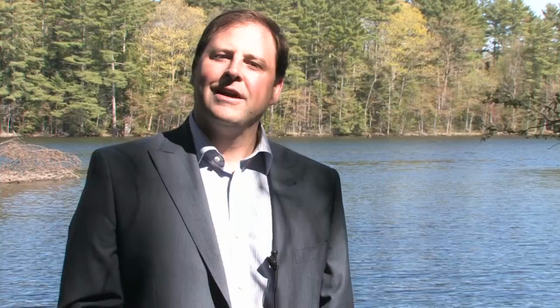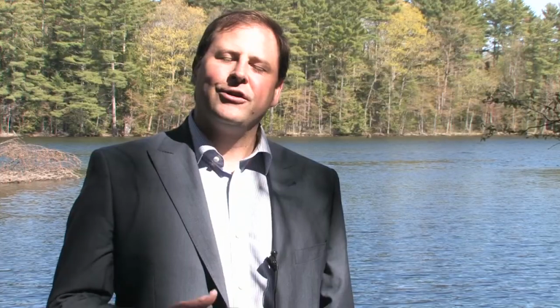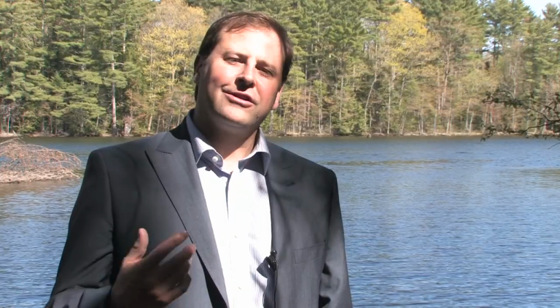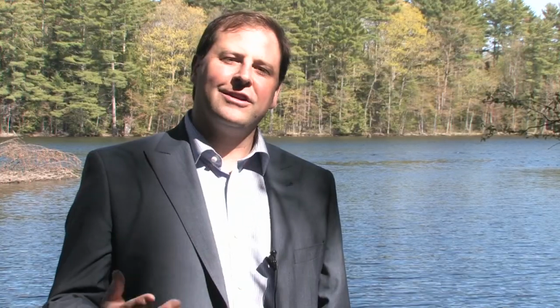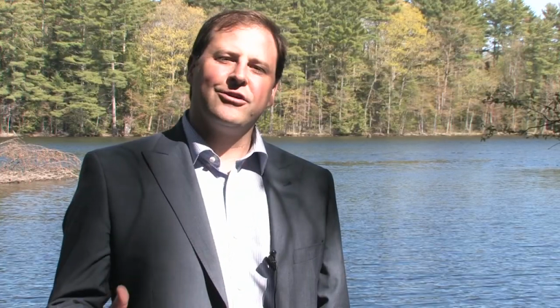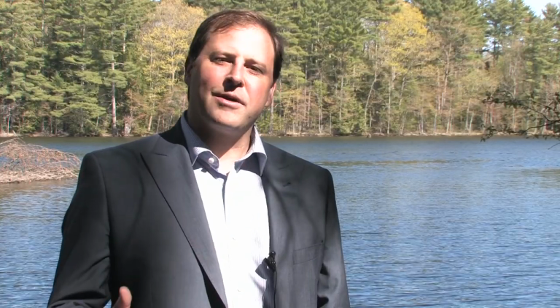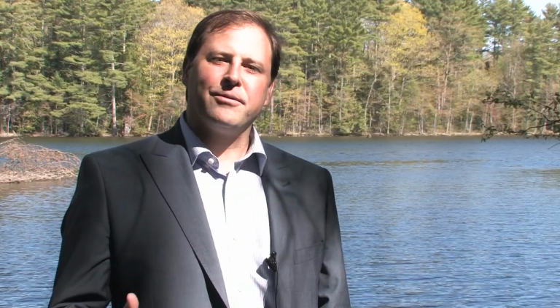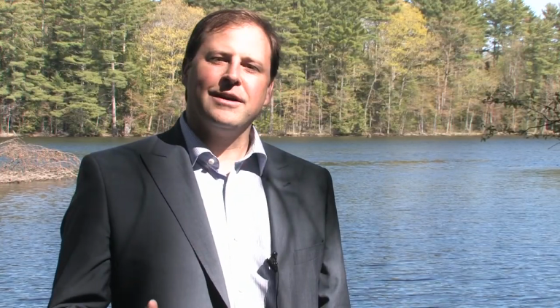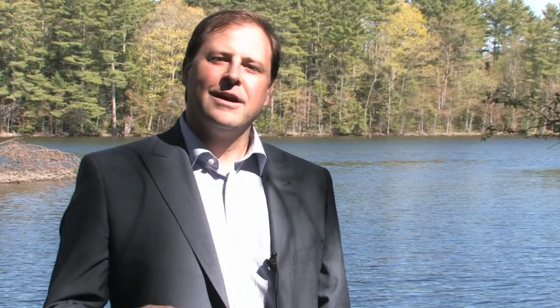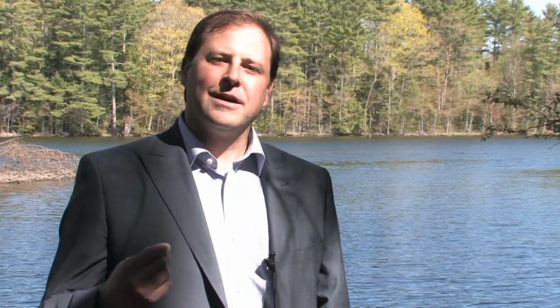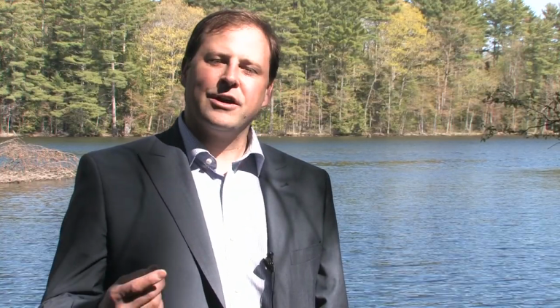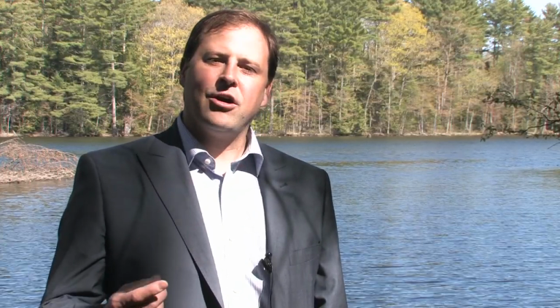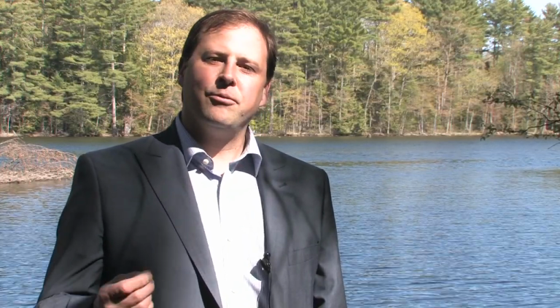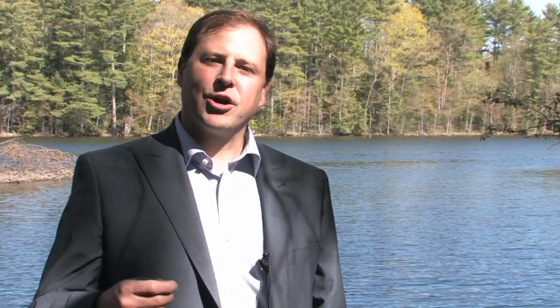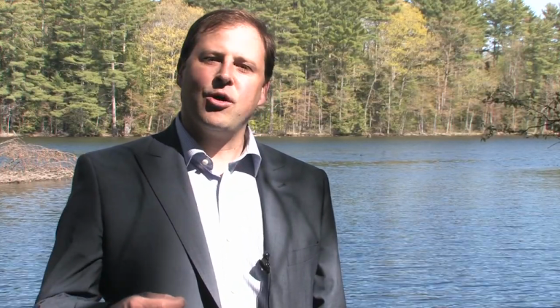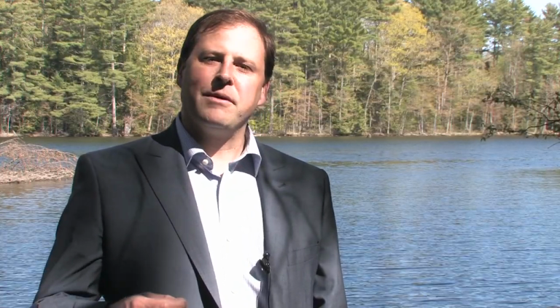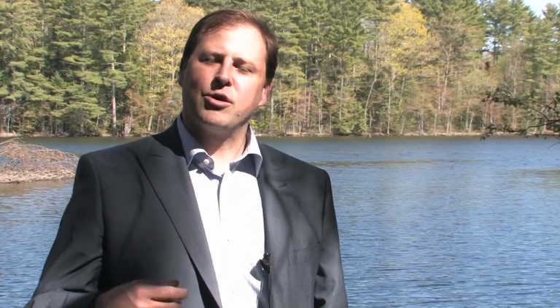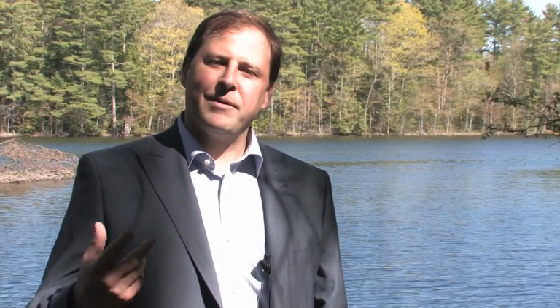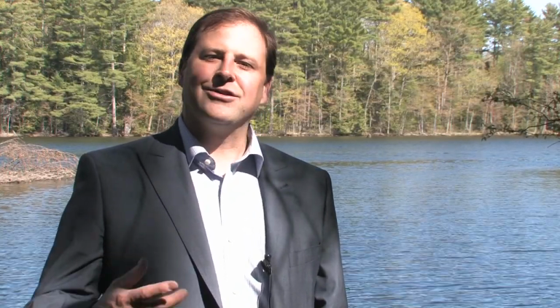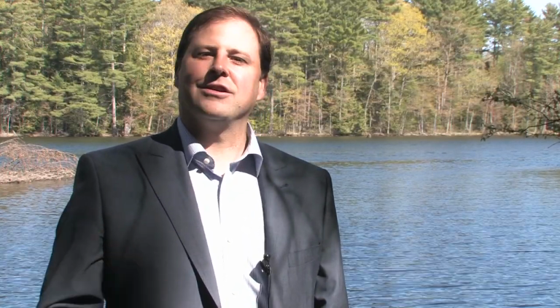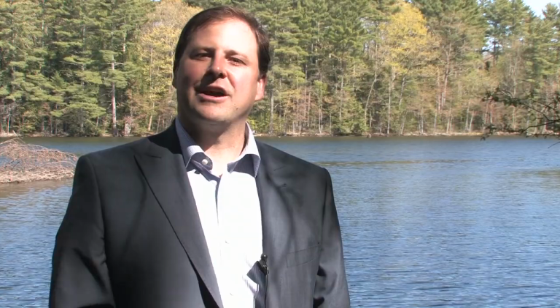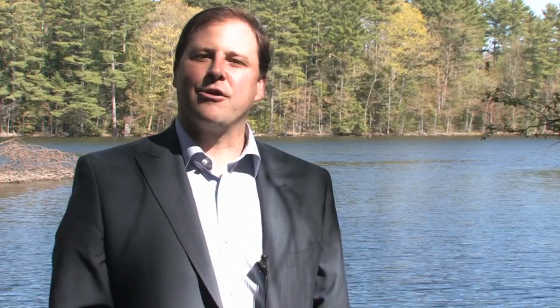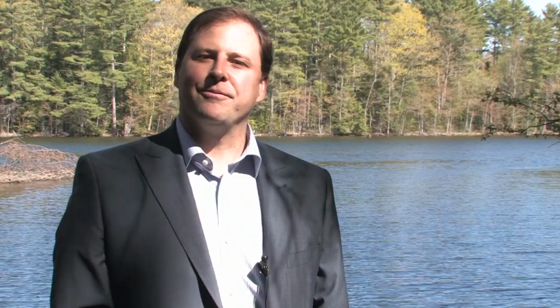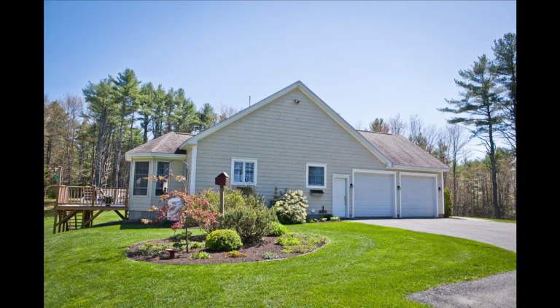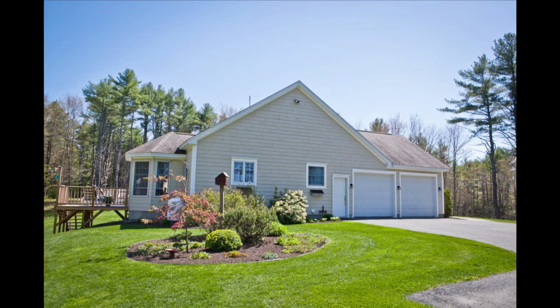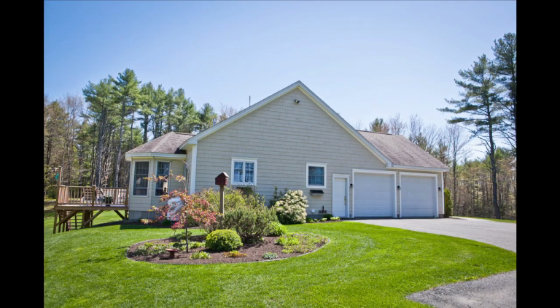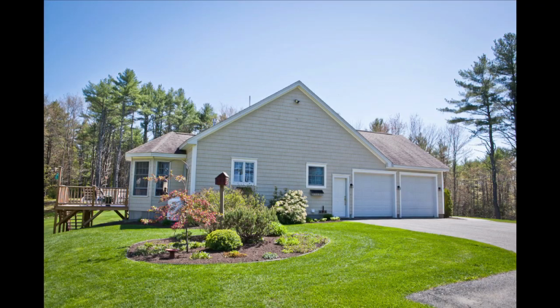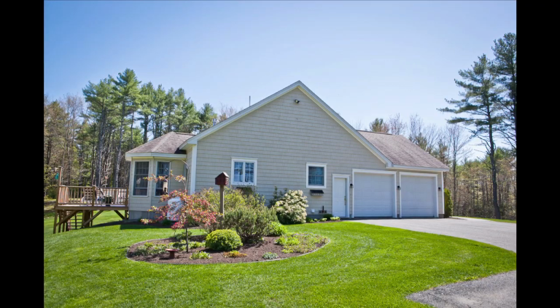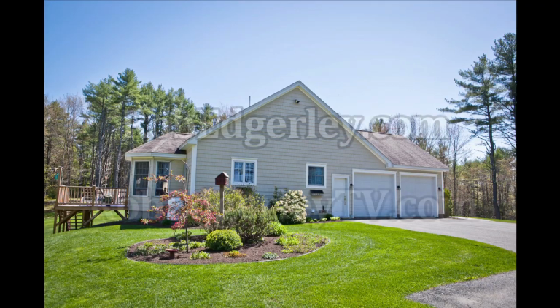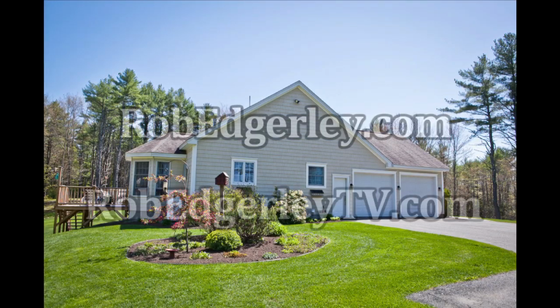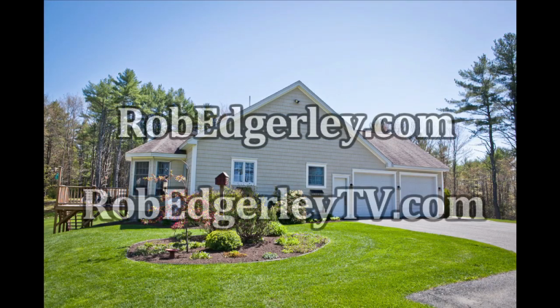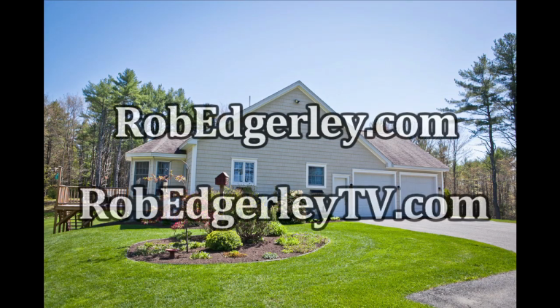If you'd like to see this property, give me a call, book an appointment, and we'll come back and see it together. We'll see you next time.